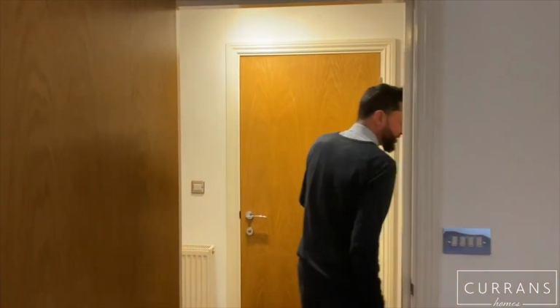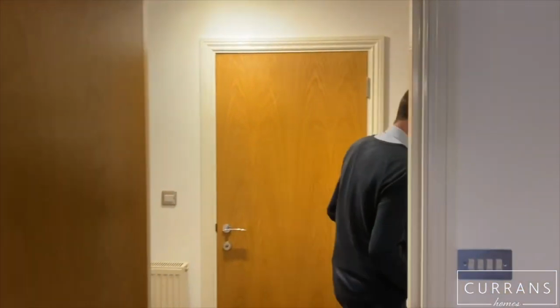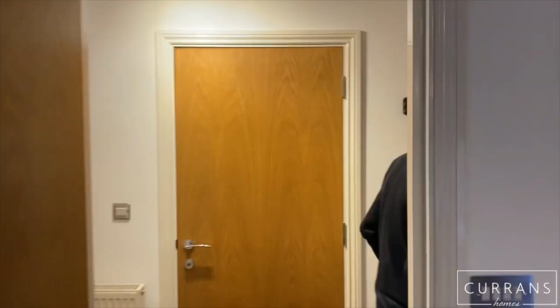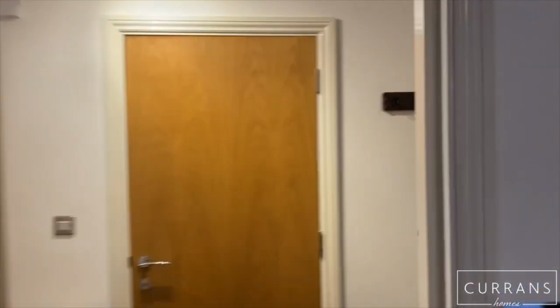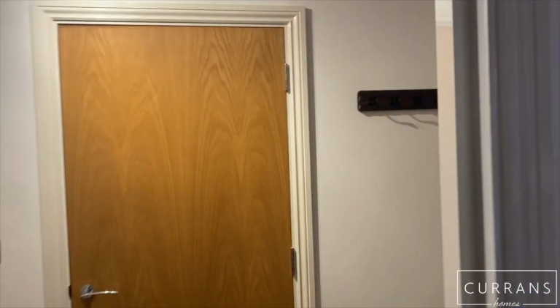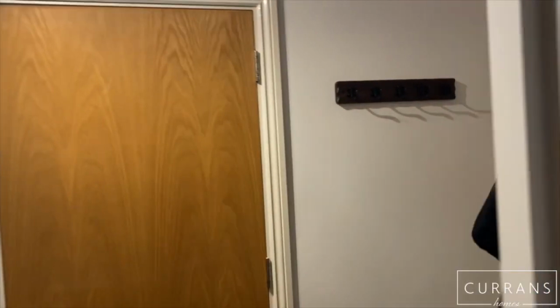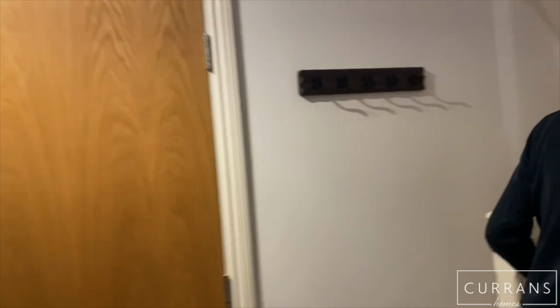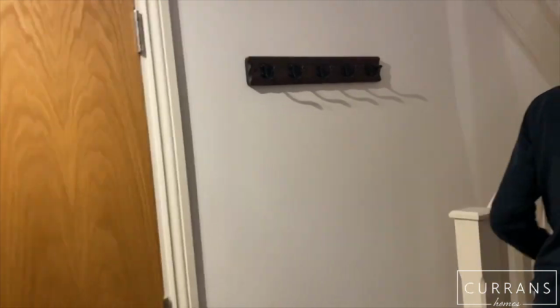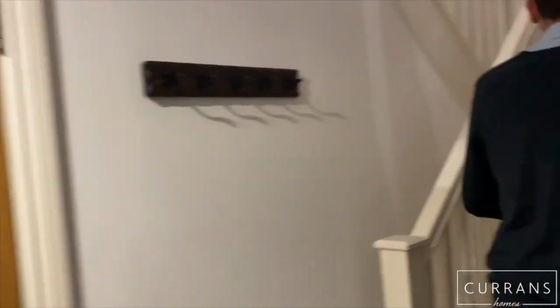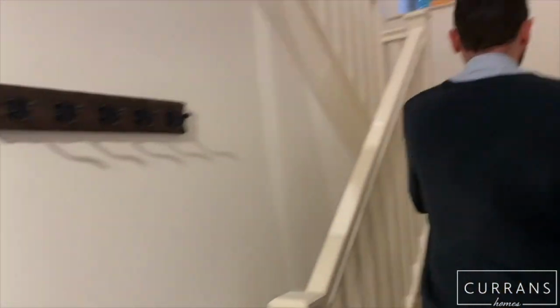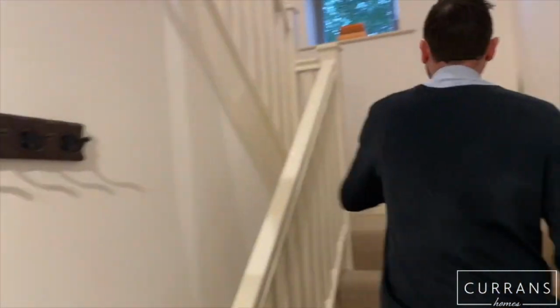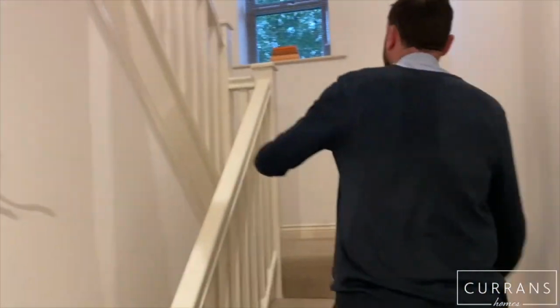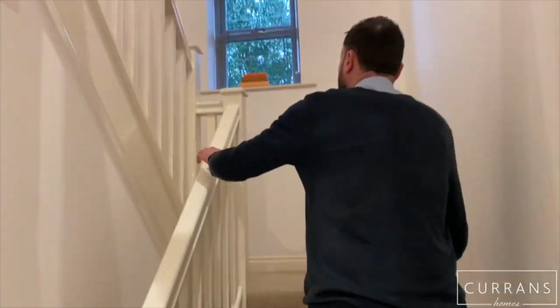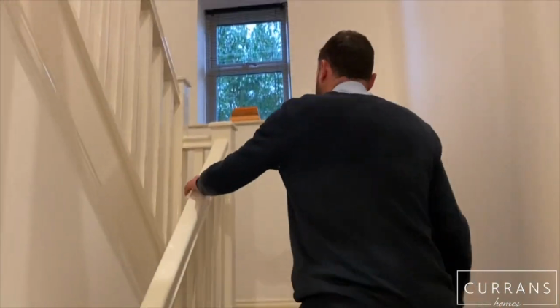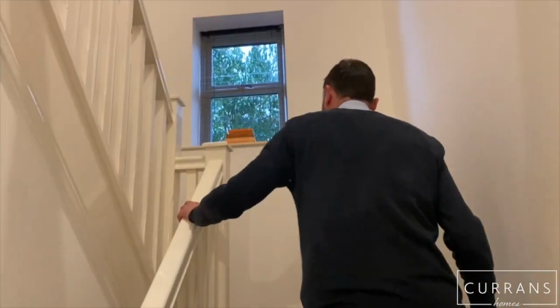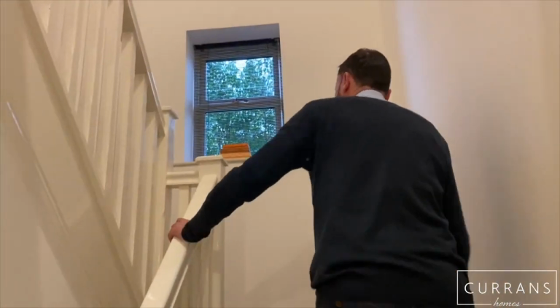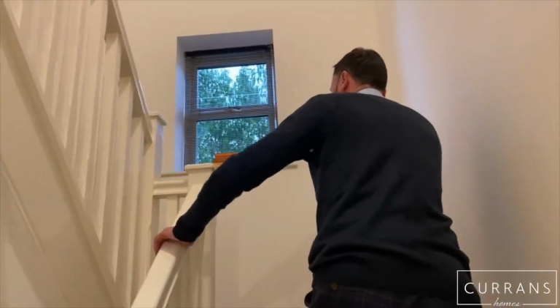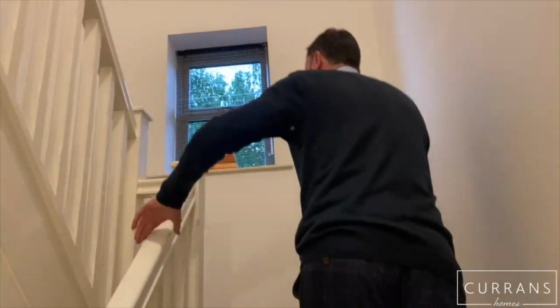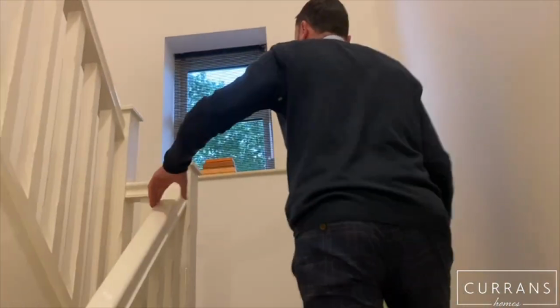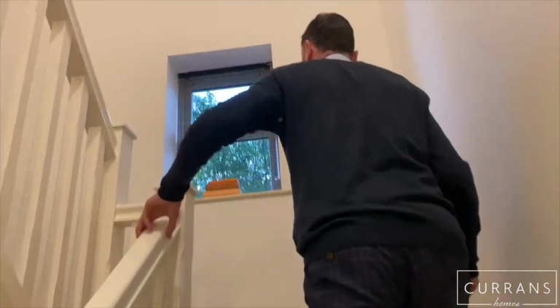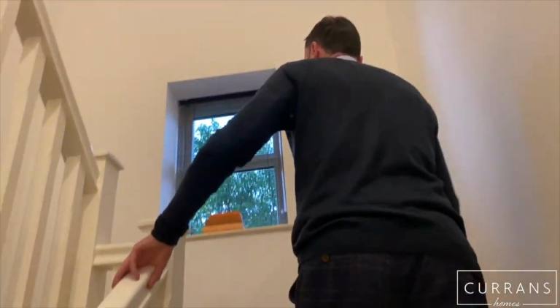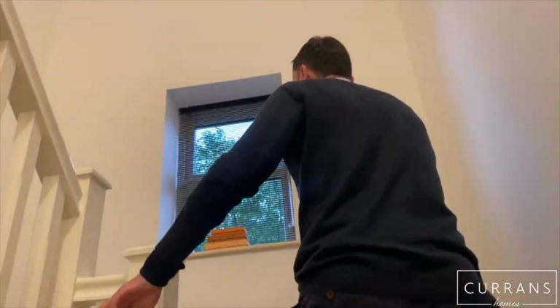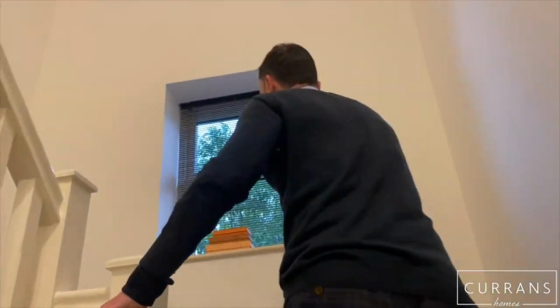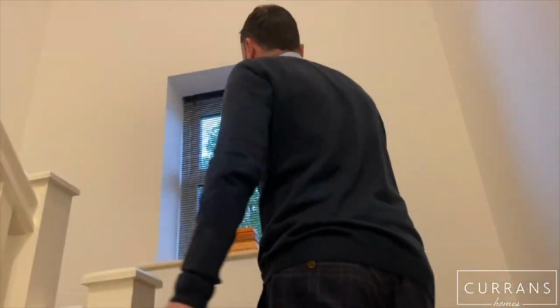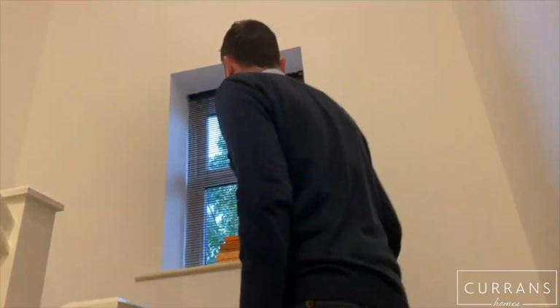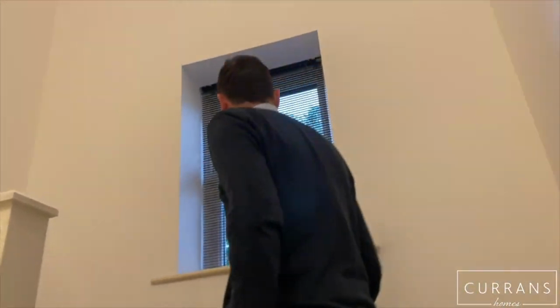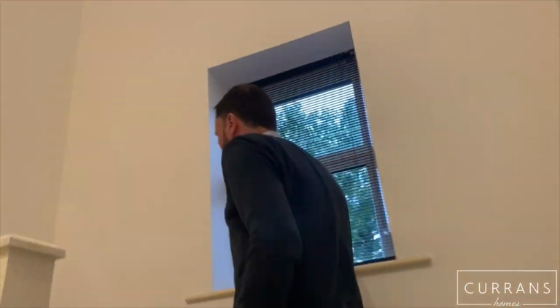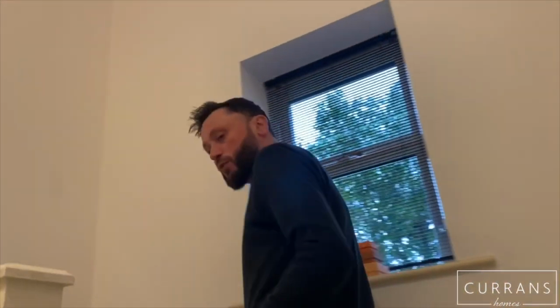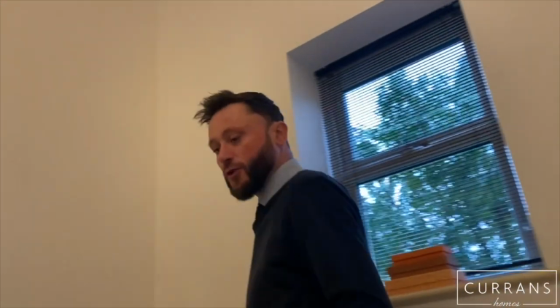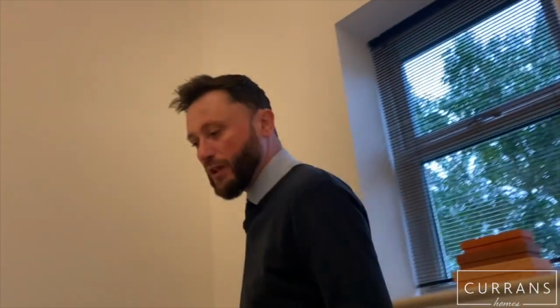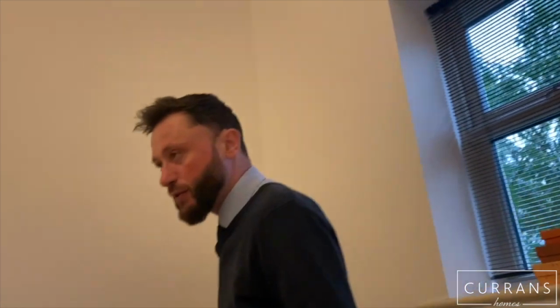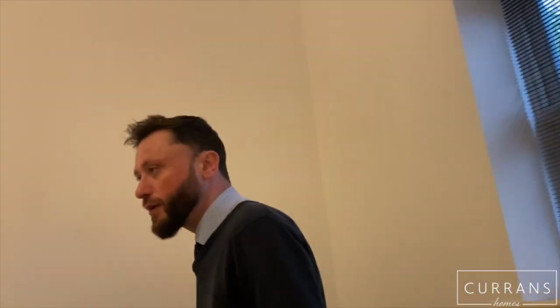A staircase takes you to the first floor. The property is neutrally decorated all the way through and comes with double-glazed windows throughout.